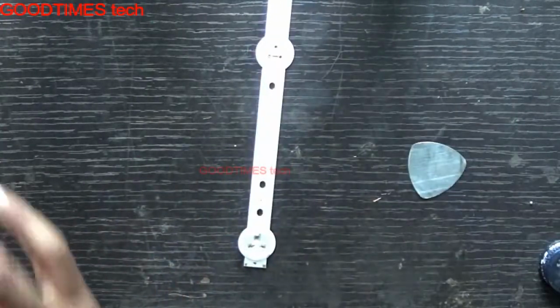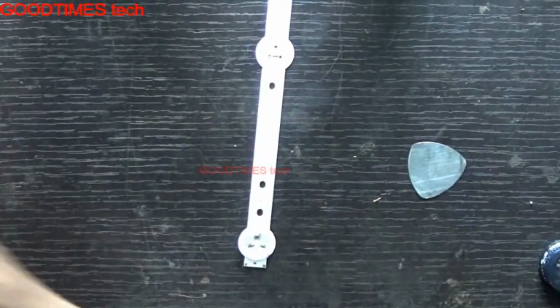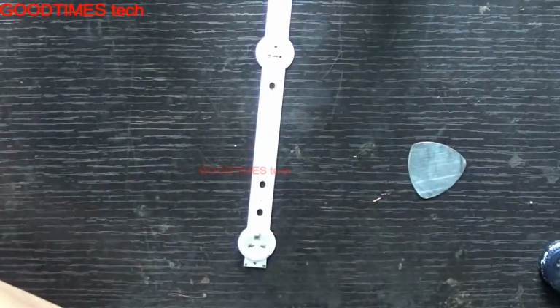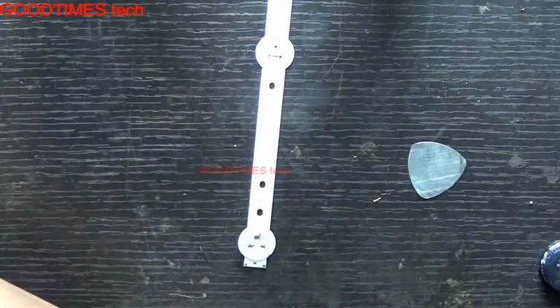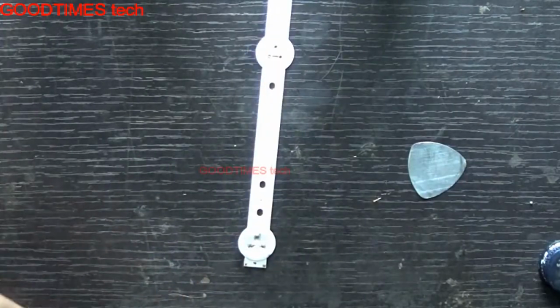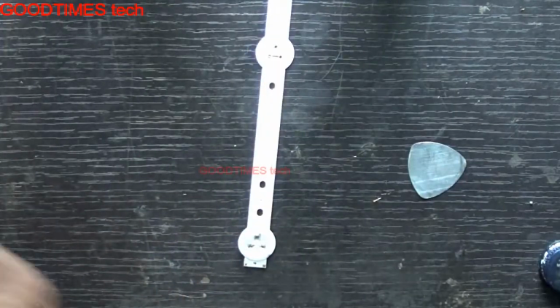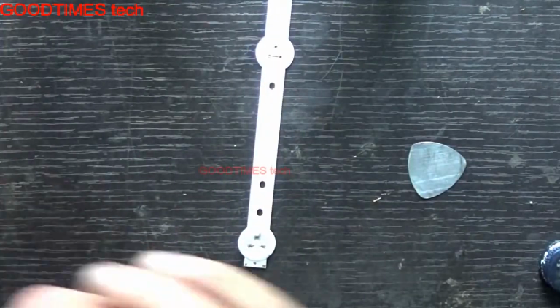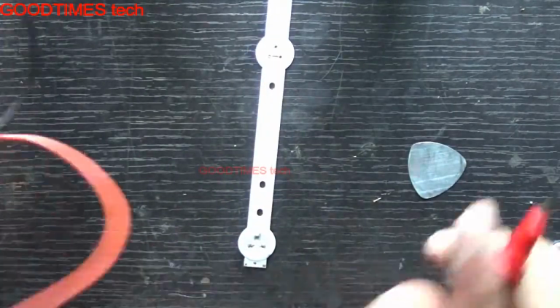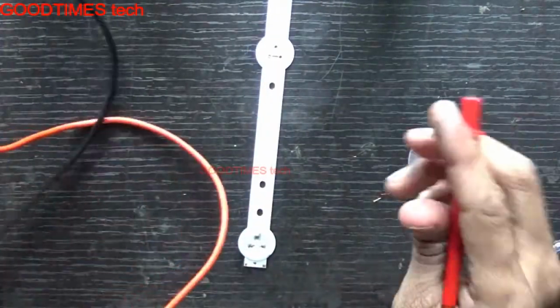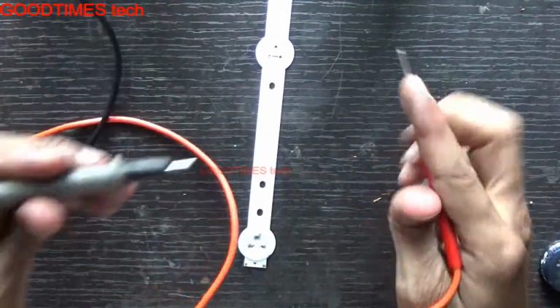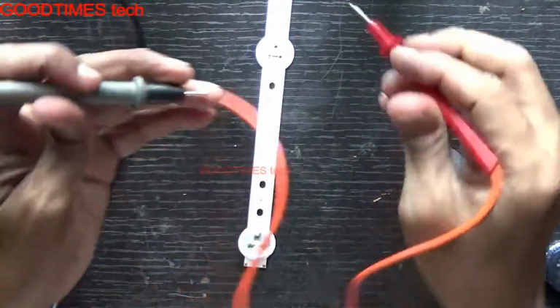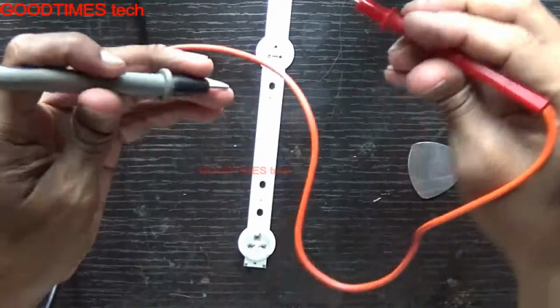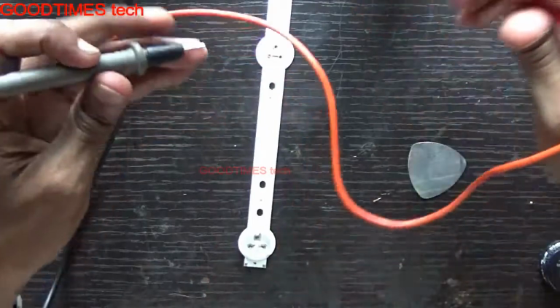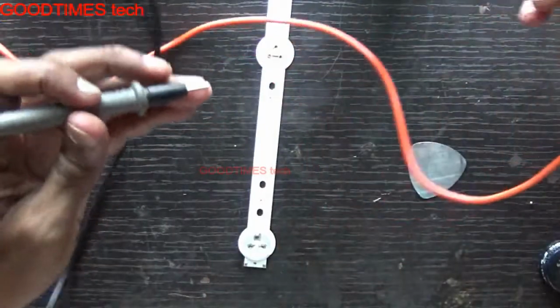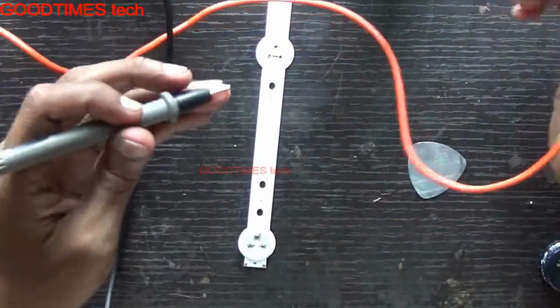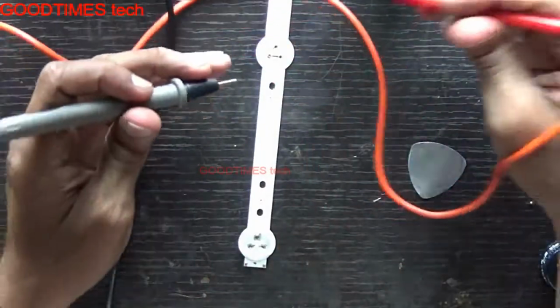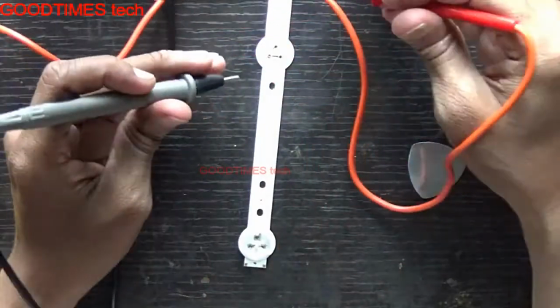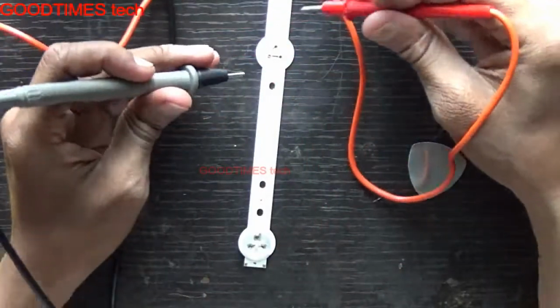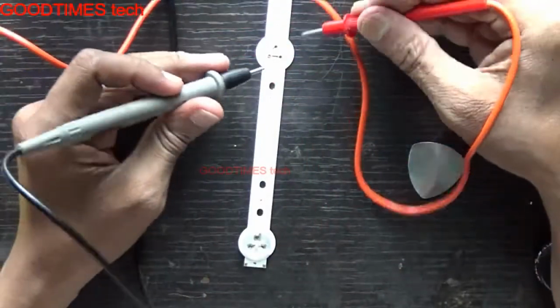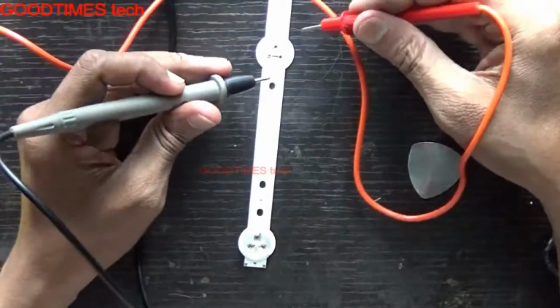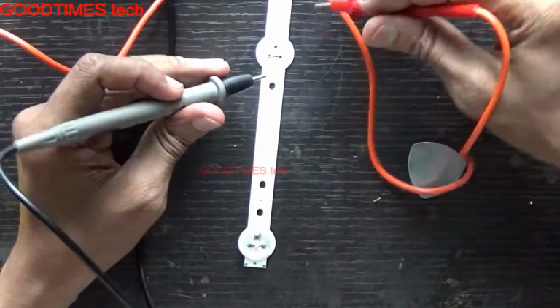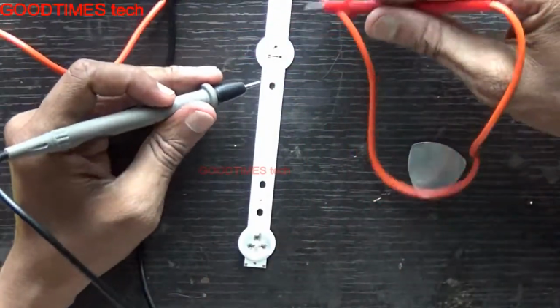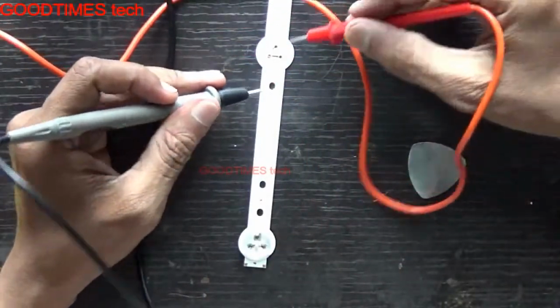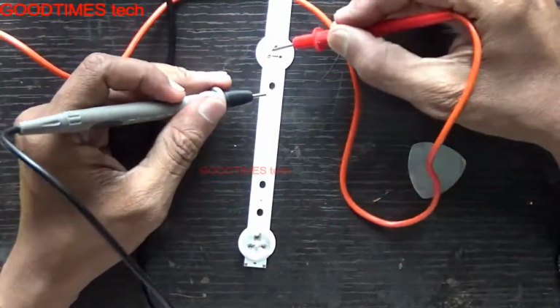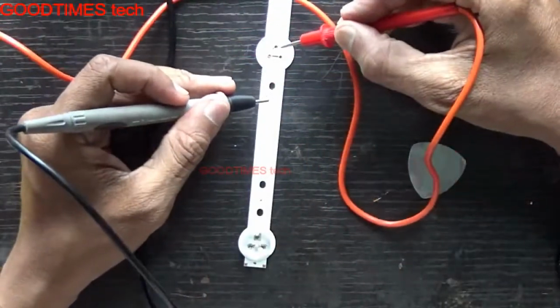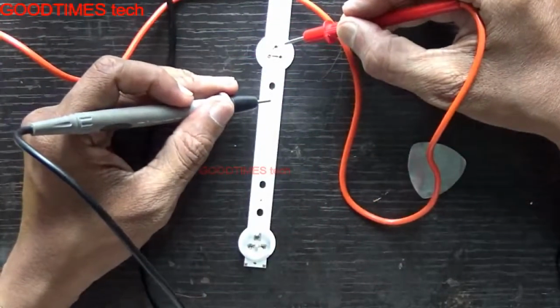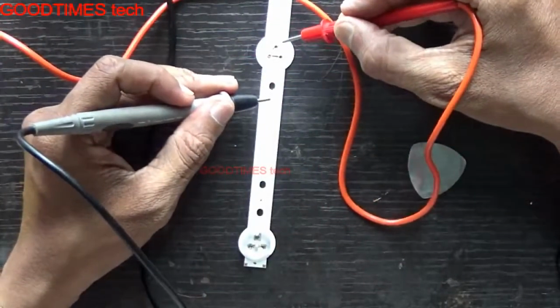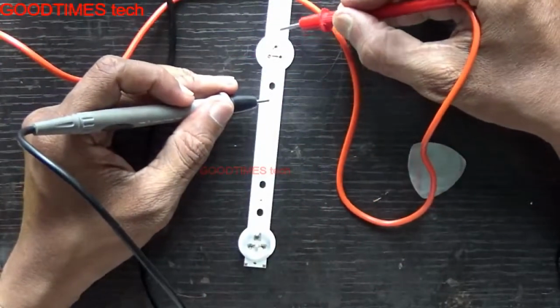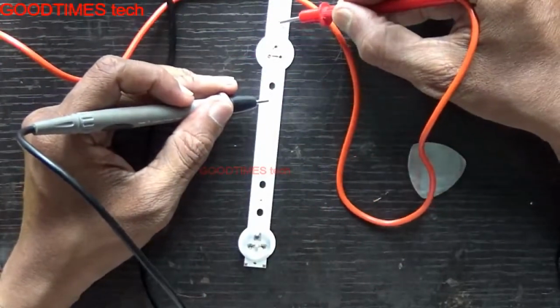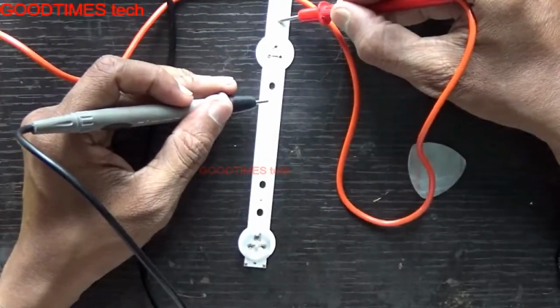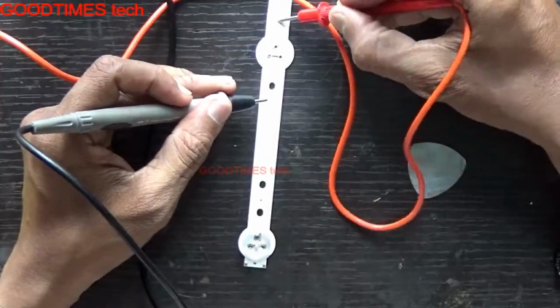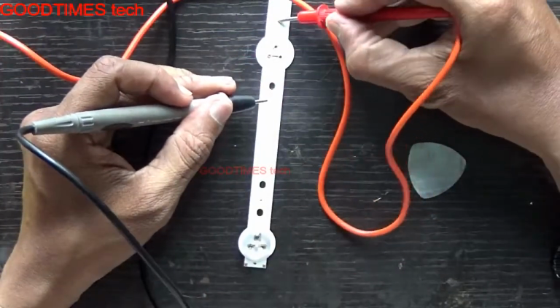Now we will test it with the tester. These two are the LEDs we have interchanged.